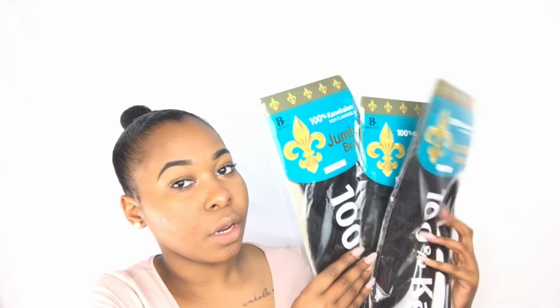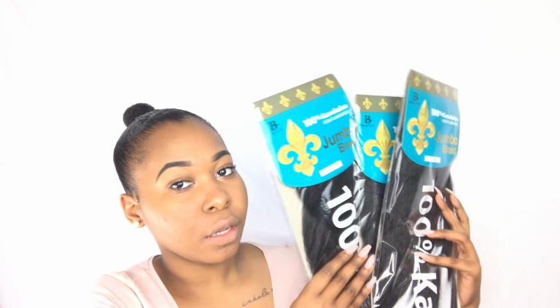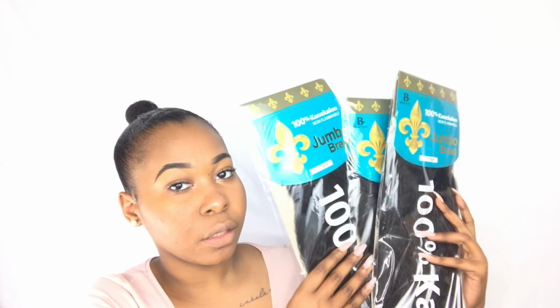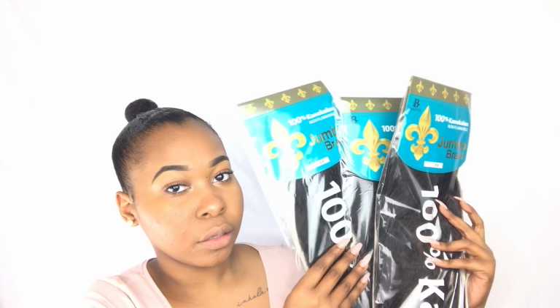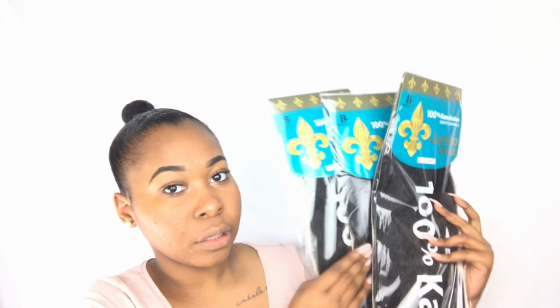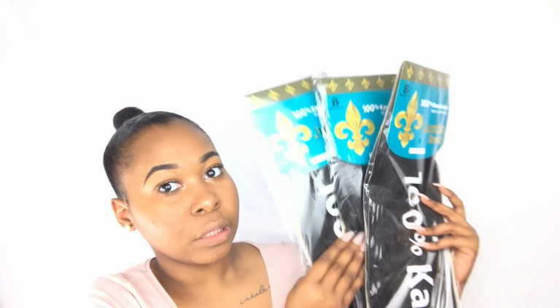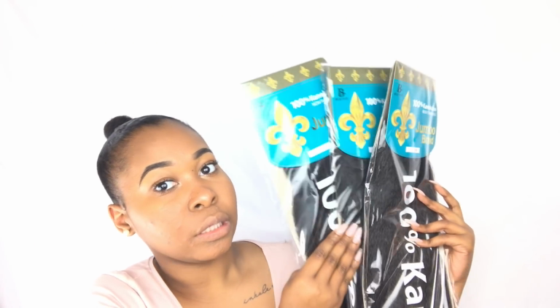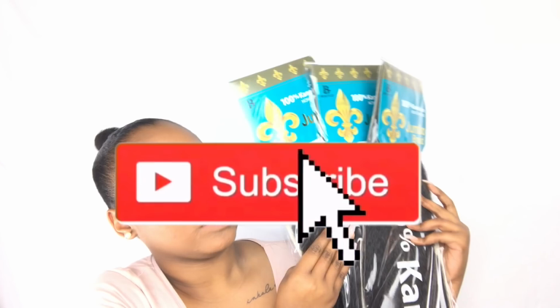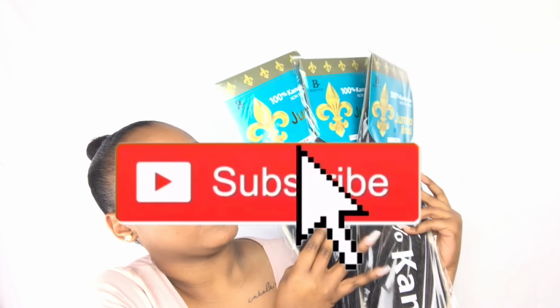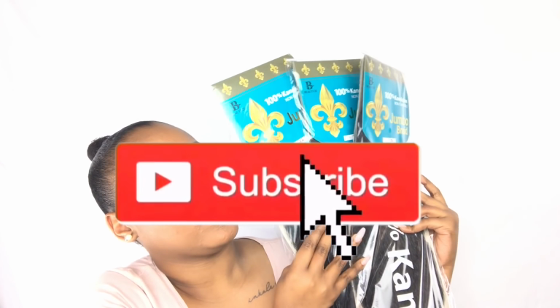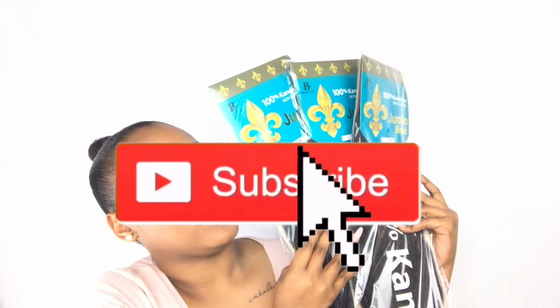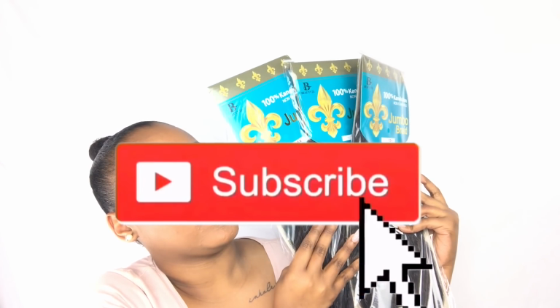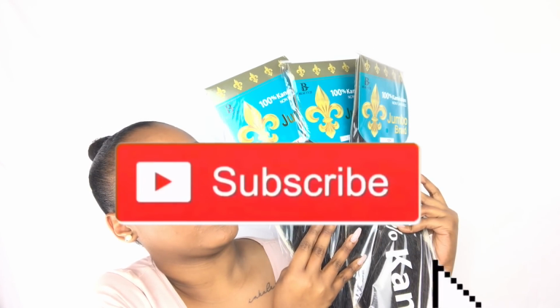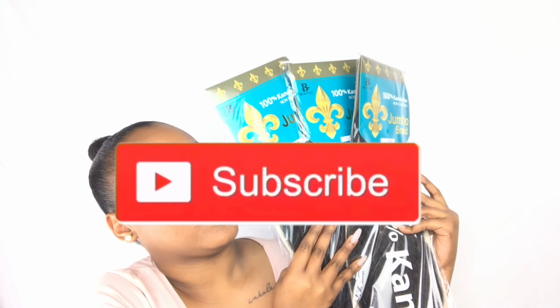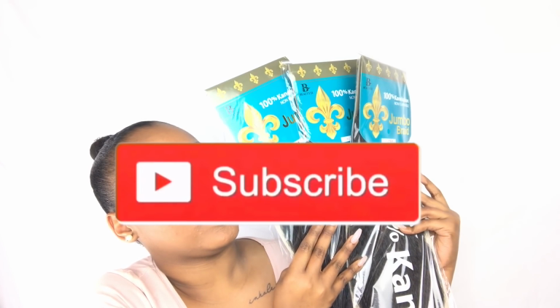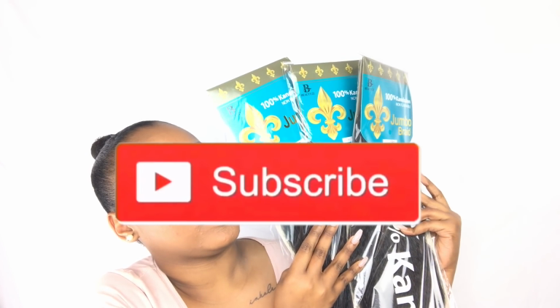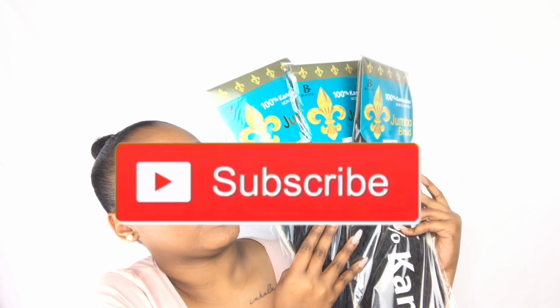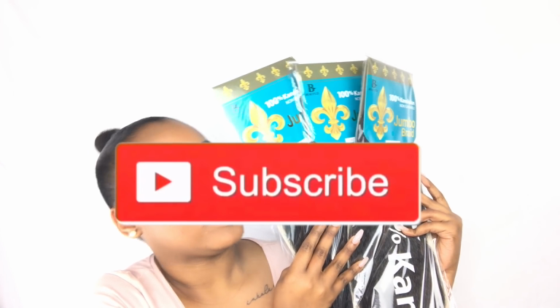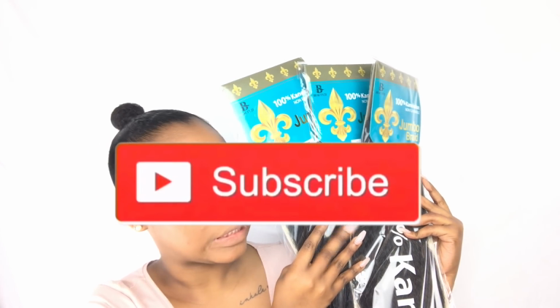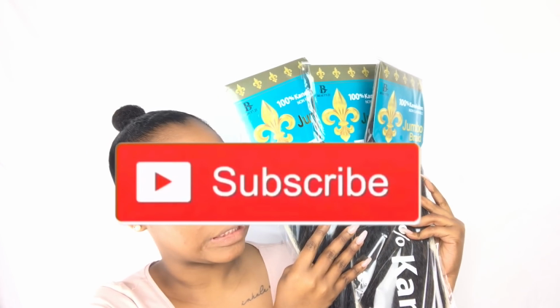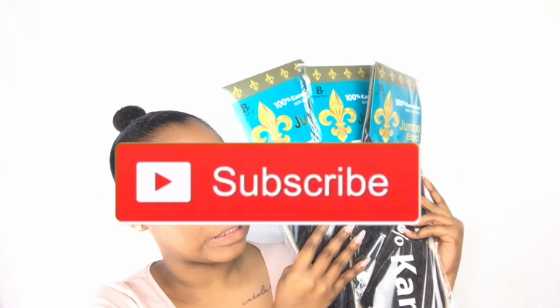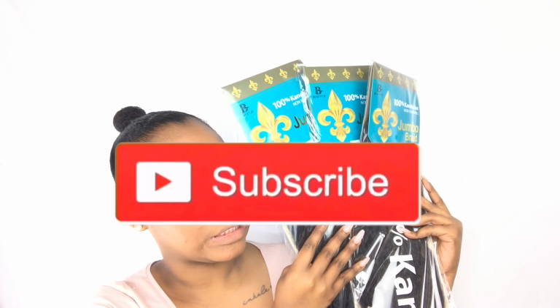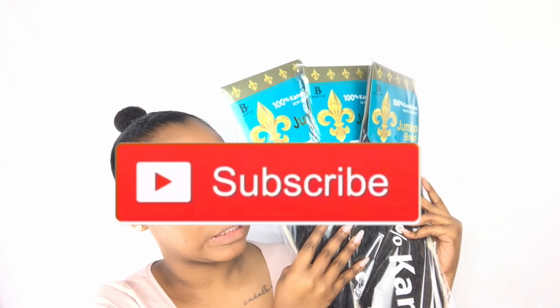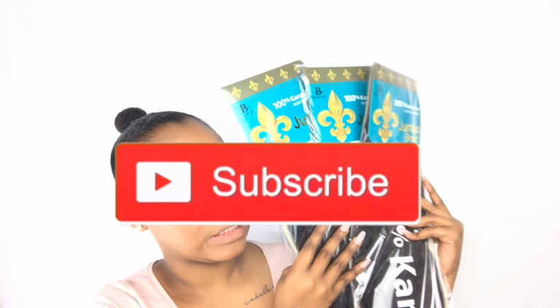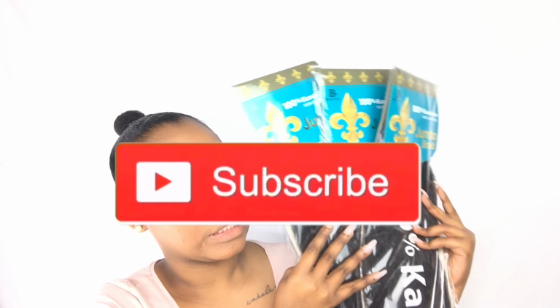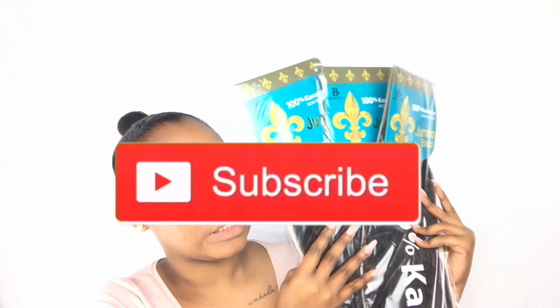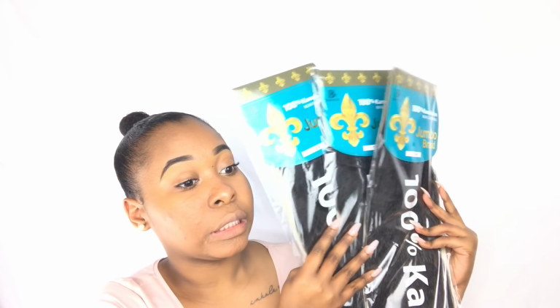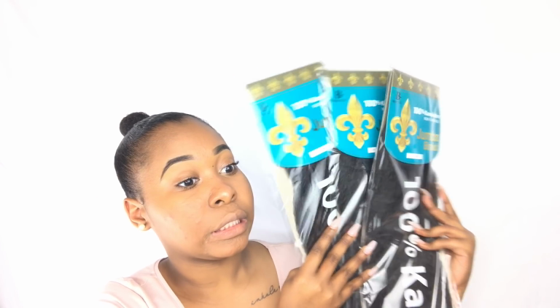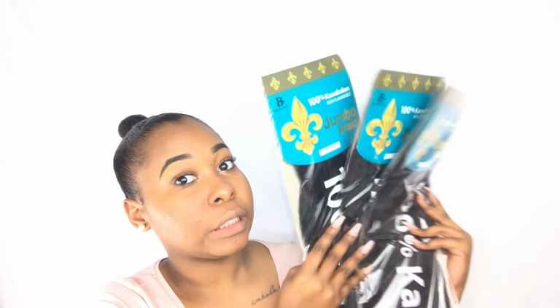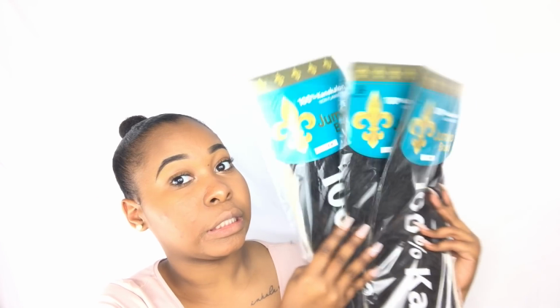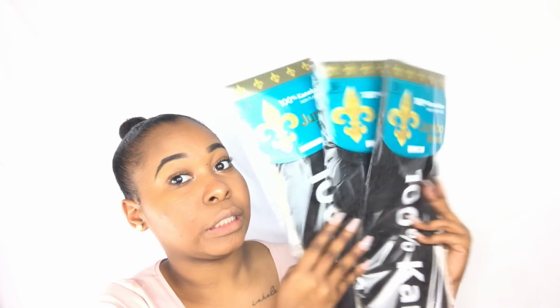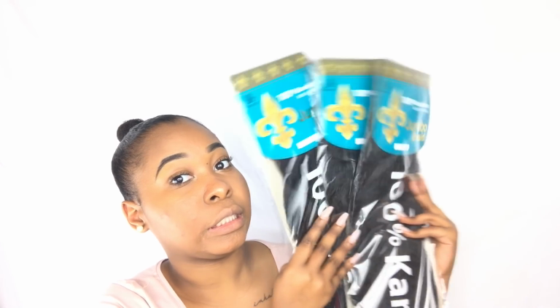What's up guys, I'm Kenzie Rae, welcome back to my channel. If you're new, please don't forget to hit that subscribe button.